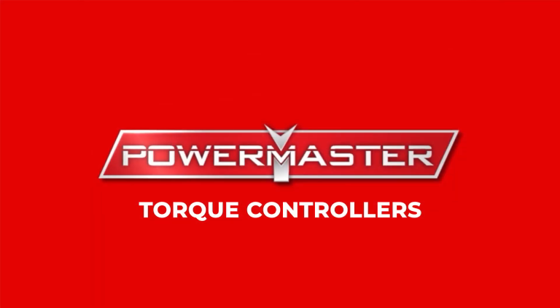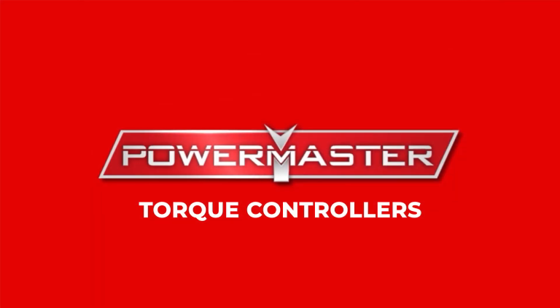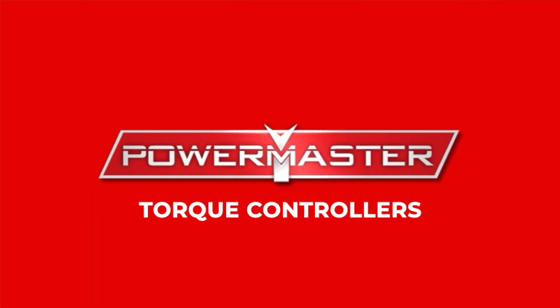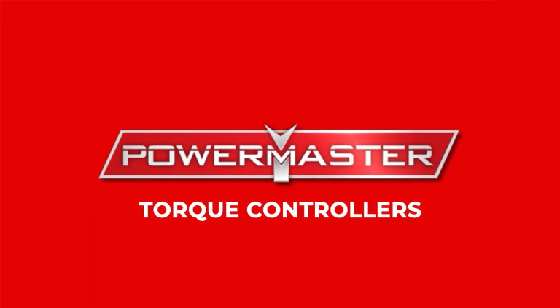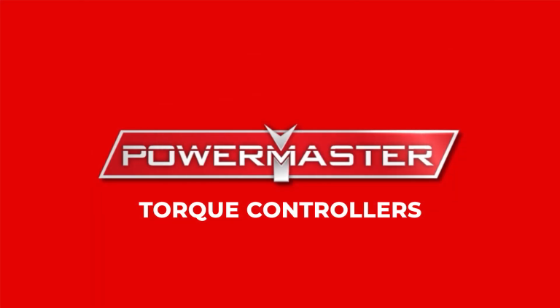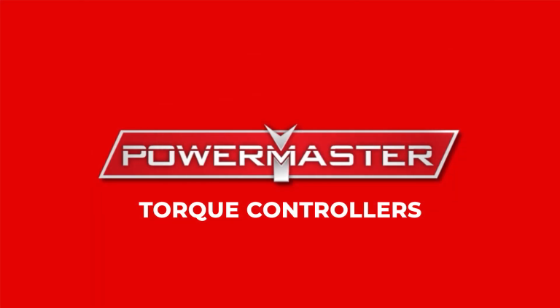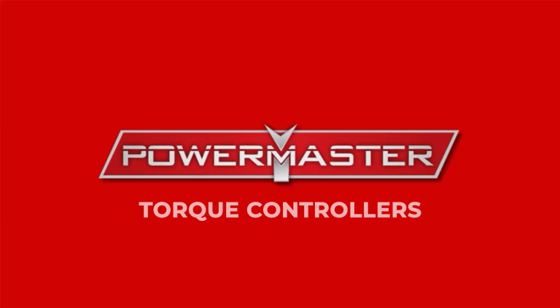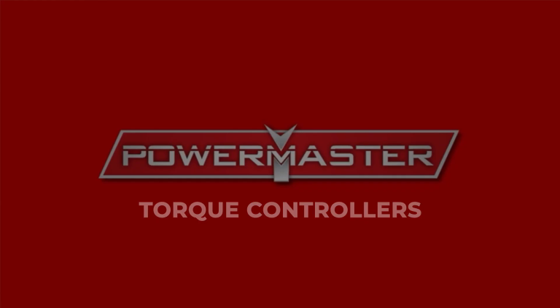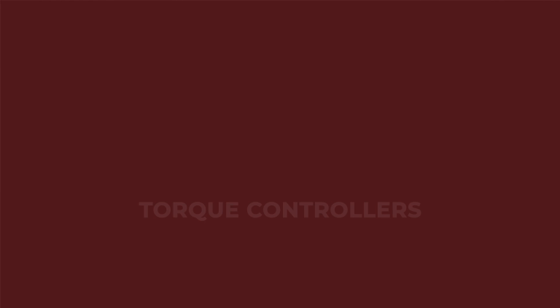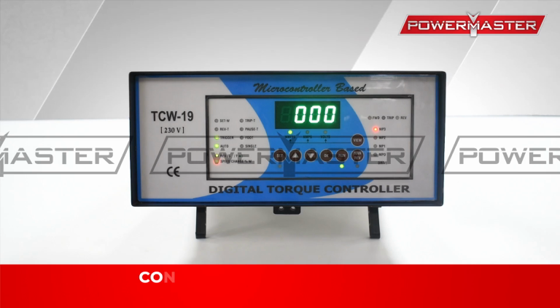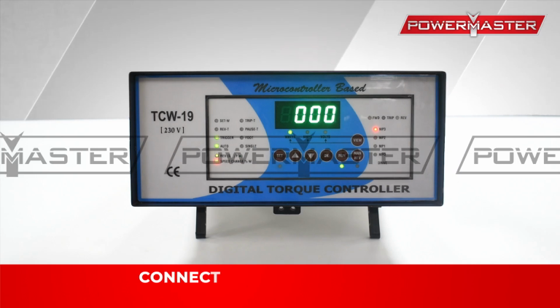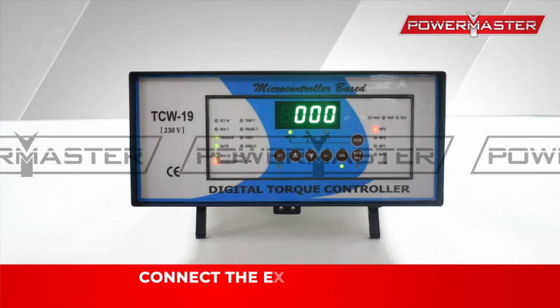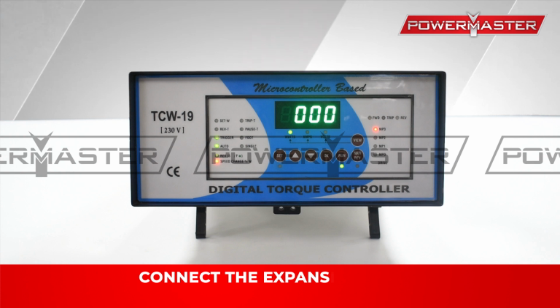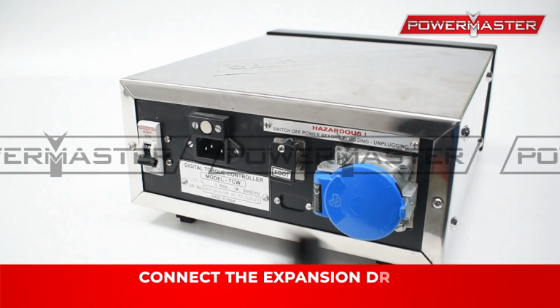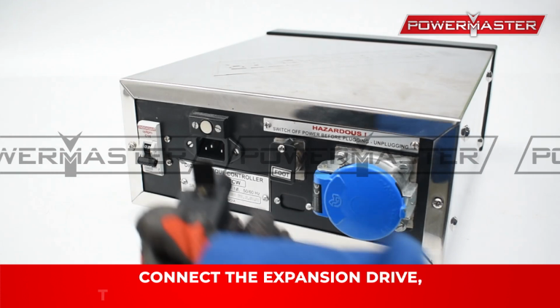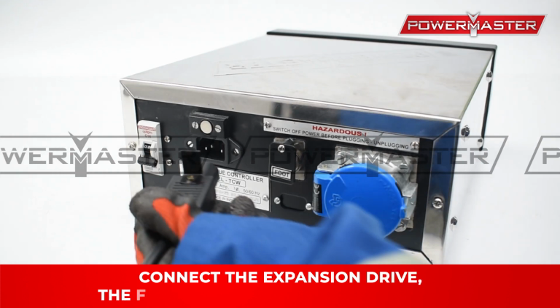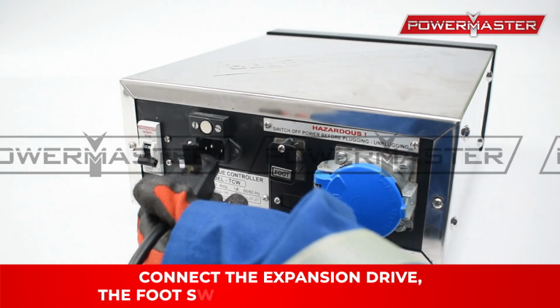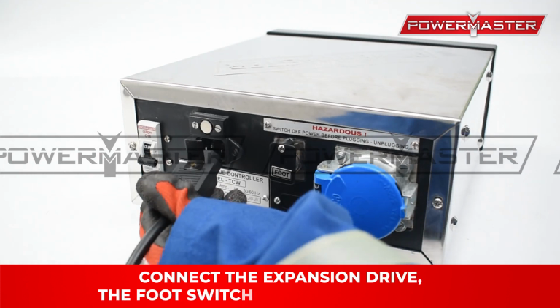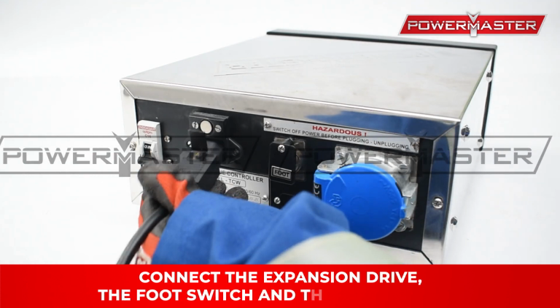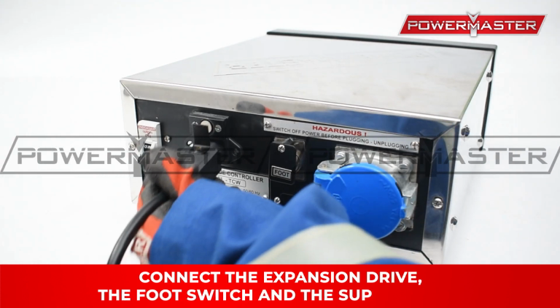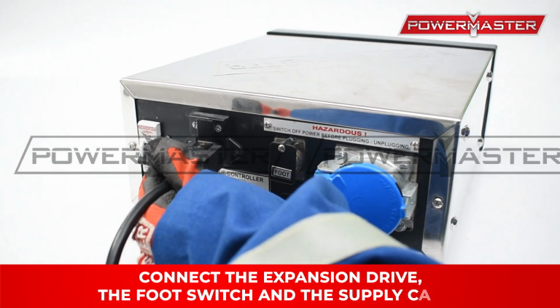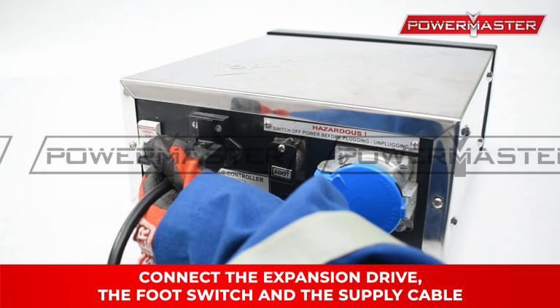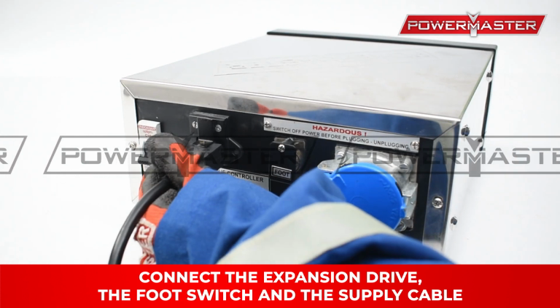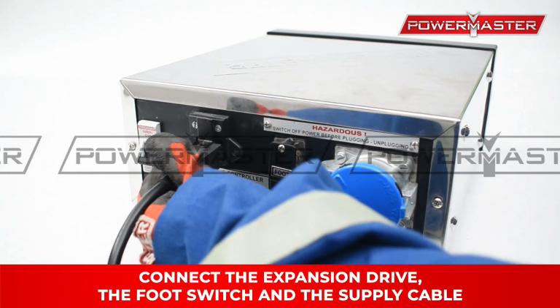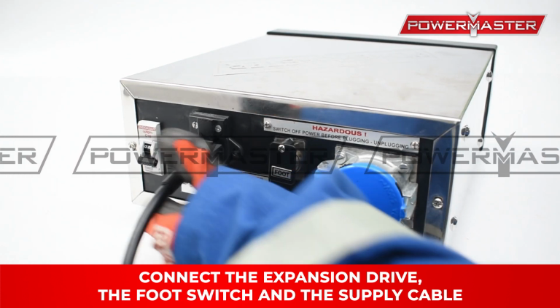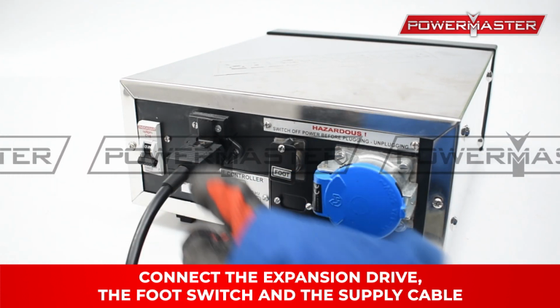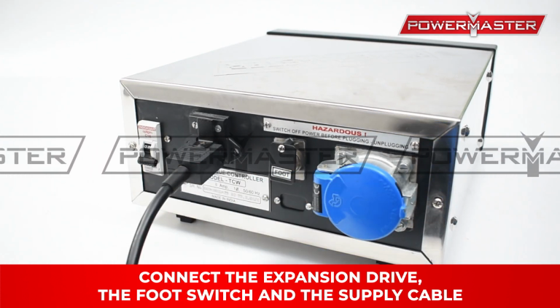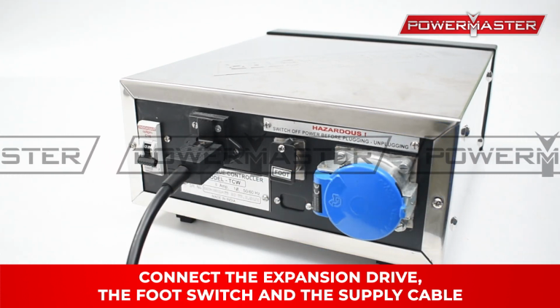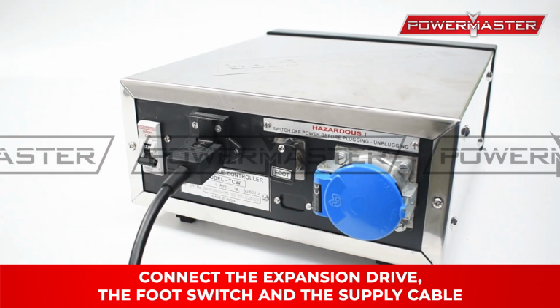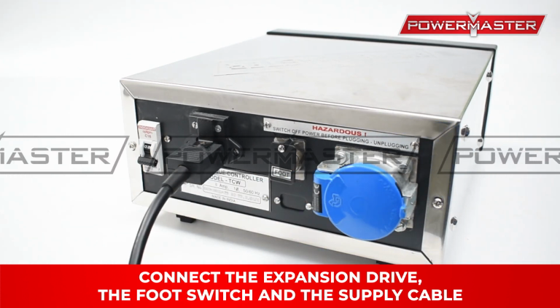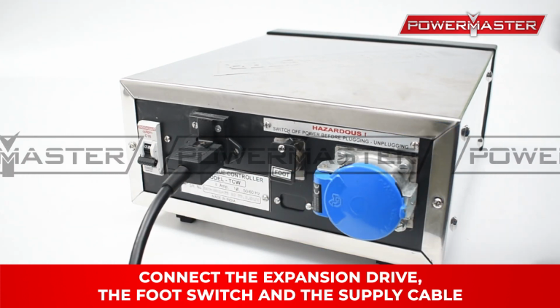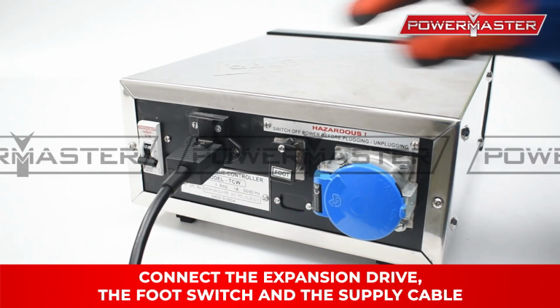Connect the expansion drive, the foot switch, and the supply cable.